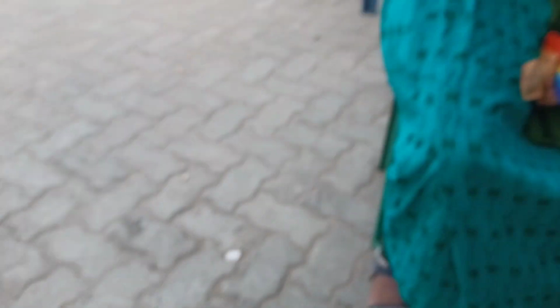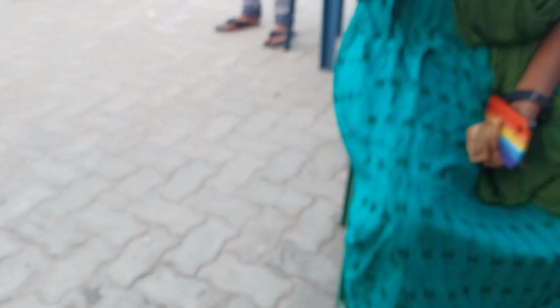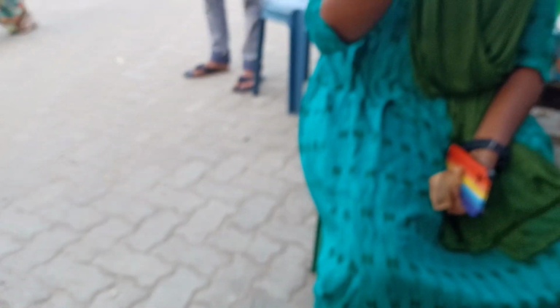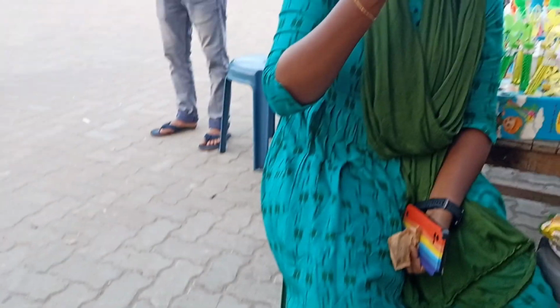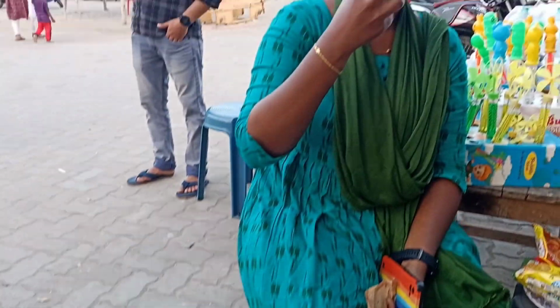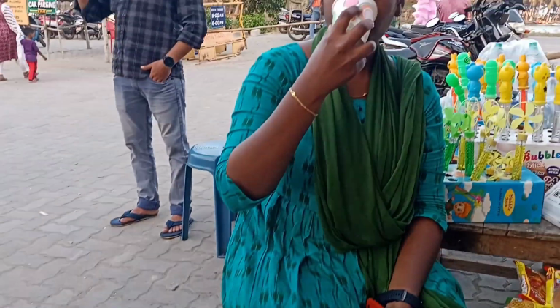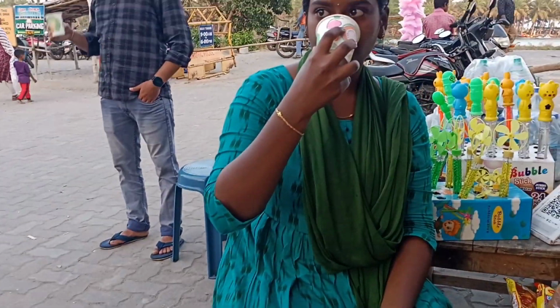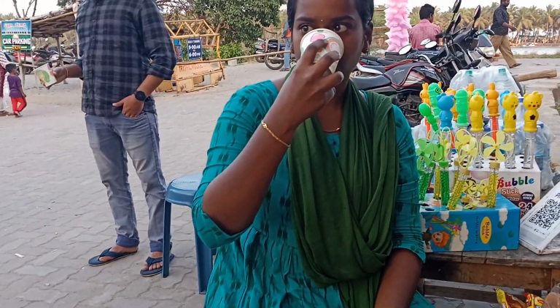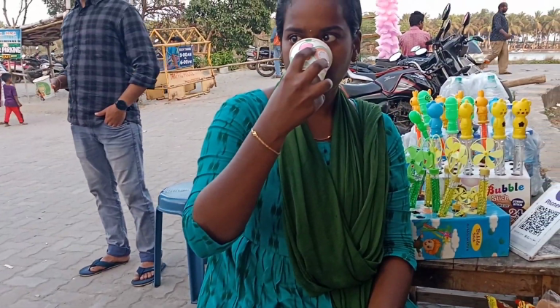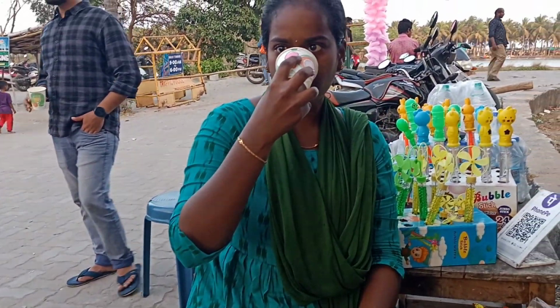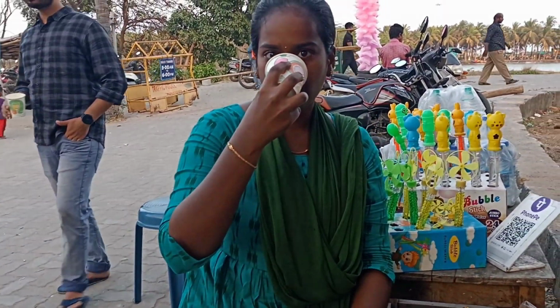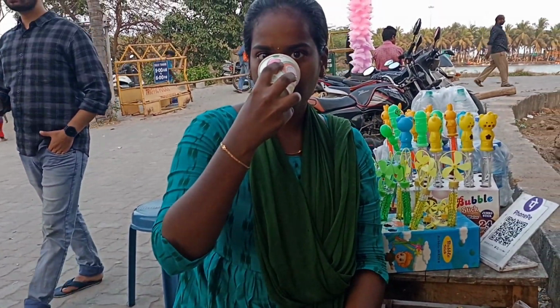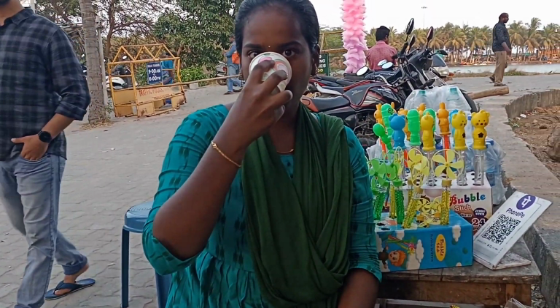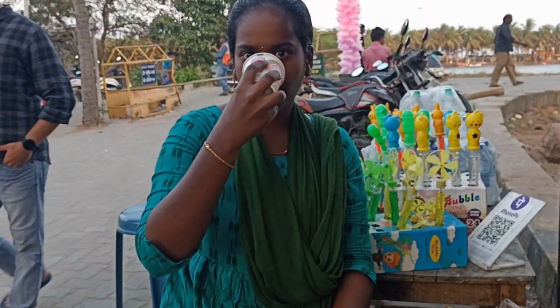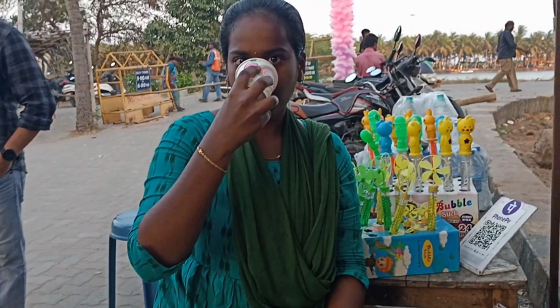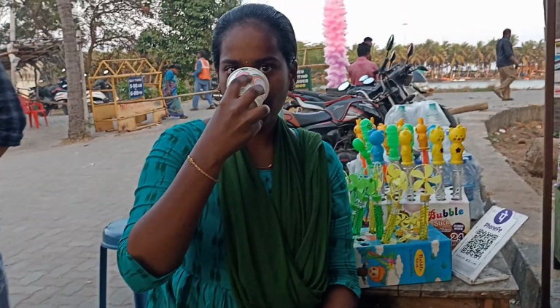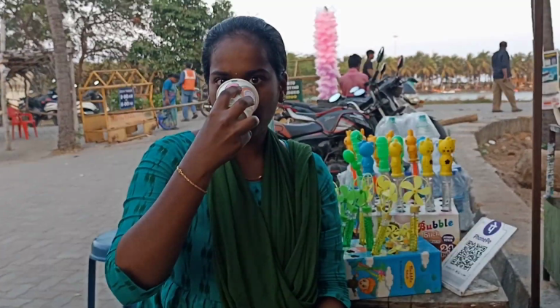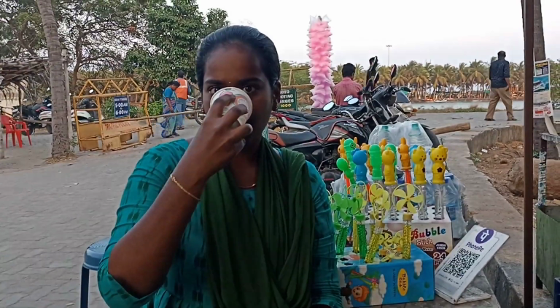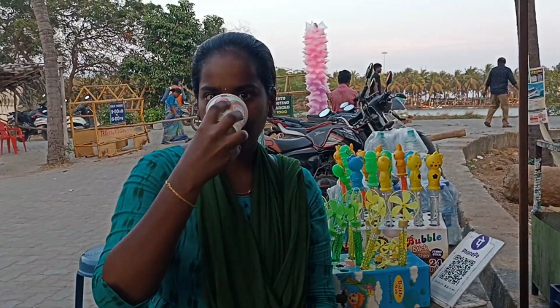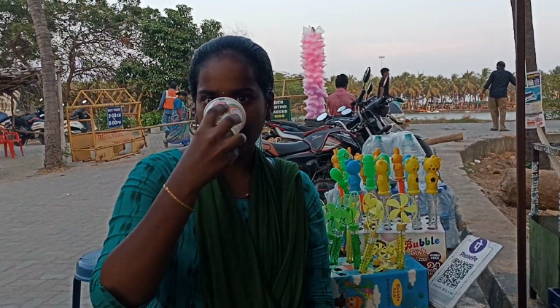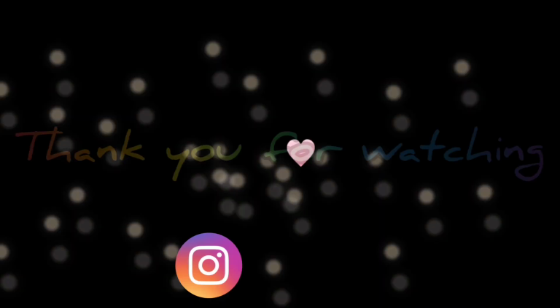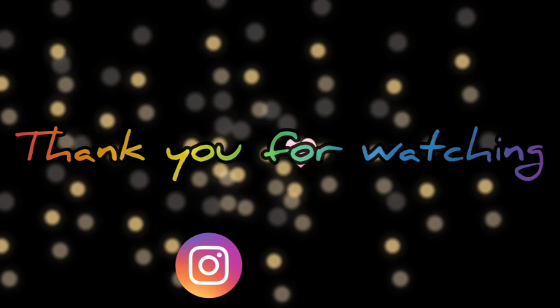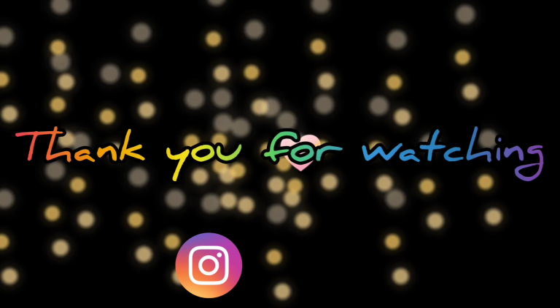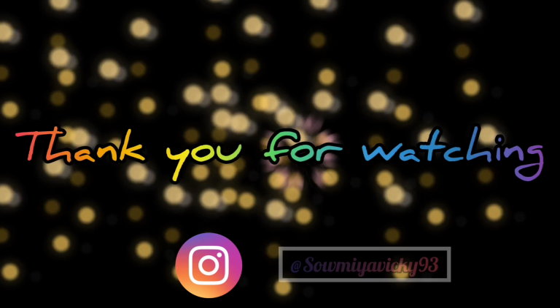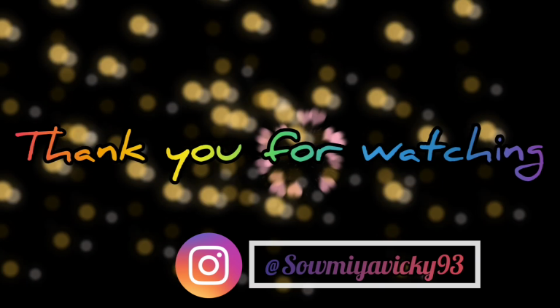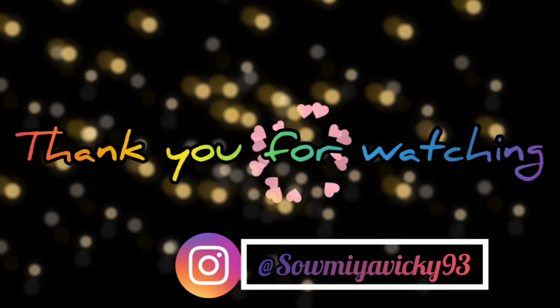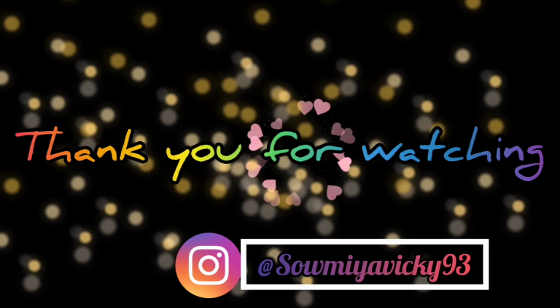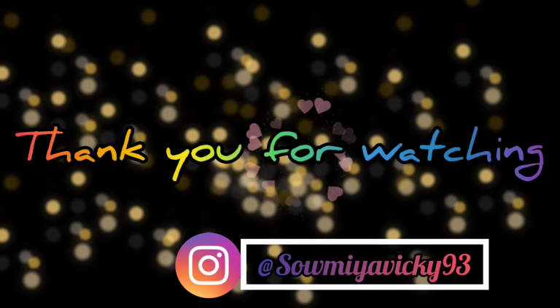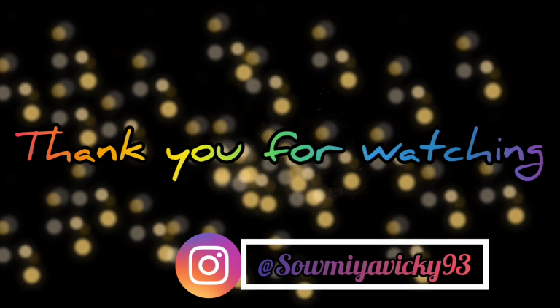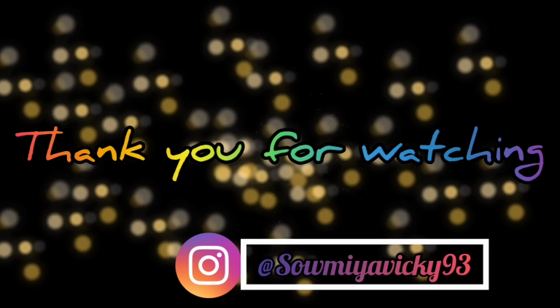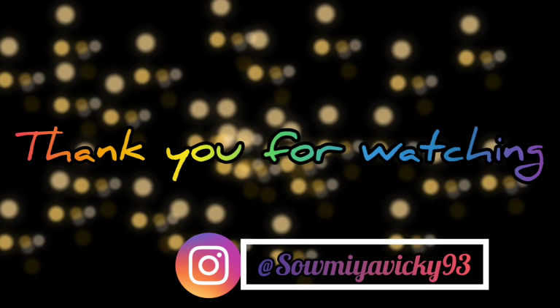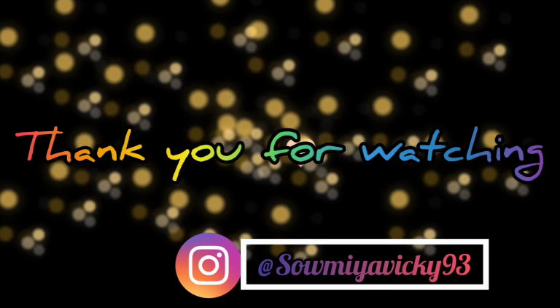I will follow you again today. I will do my regular vlog. Take care and stay safe. Bye.